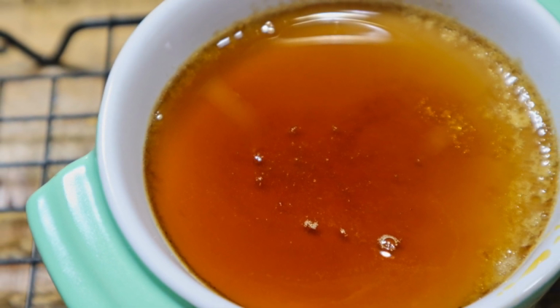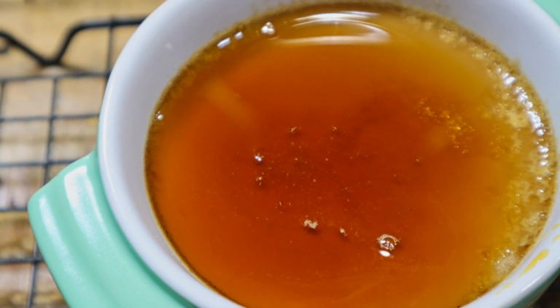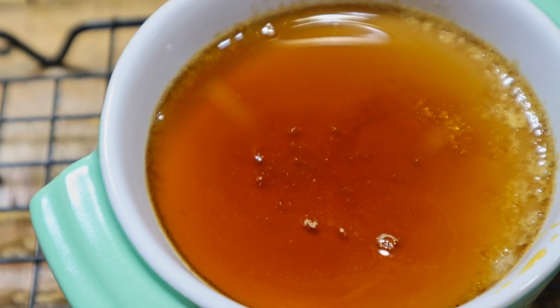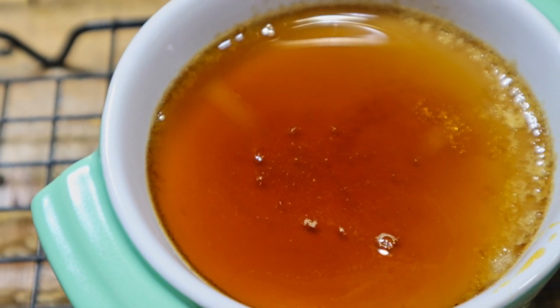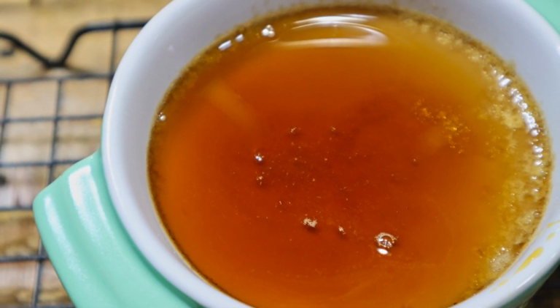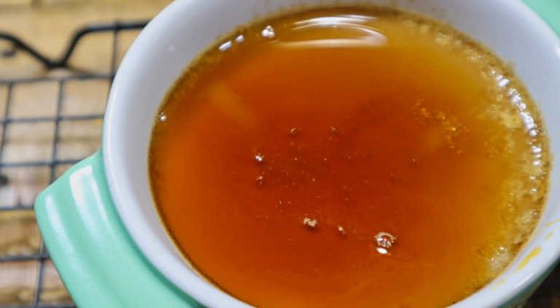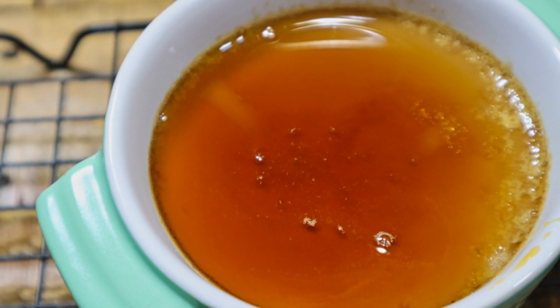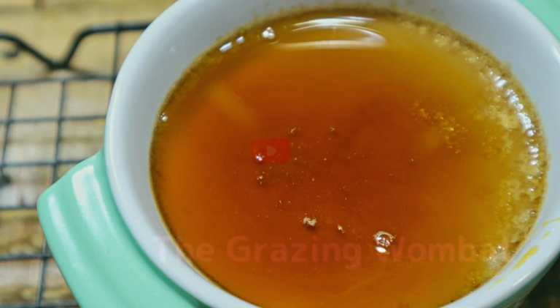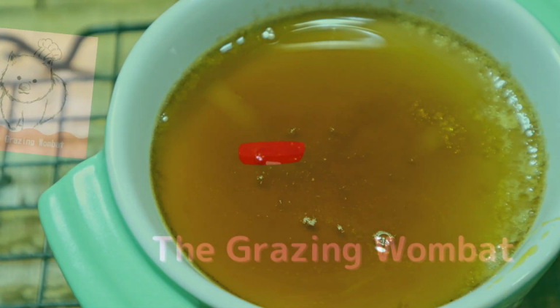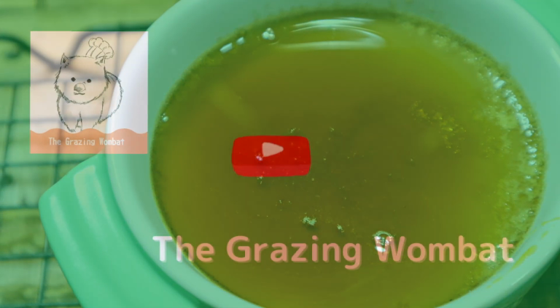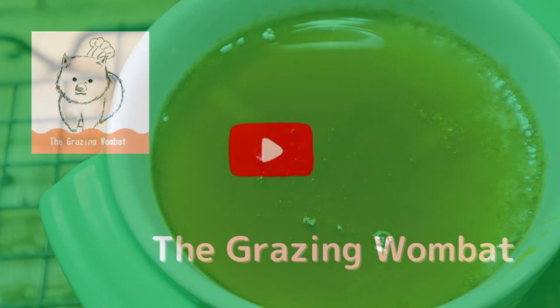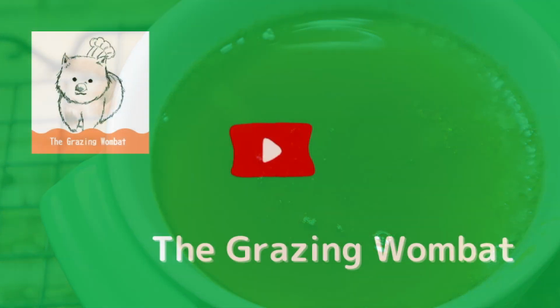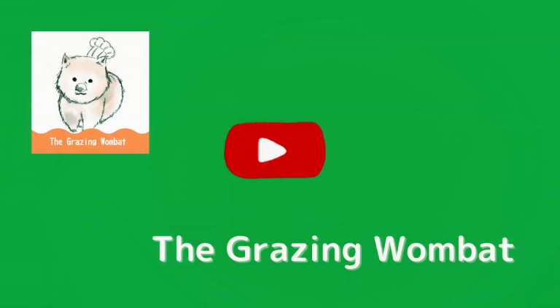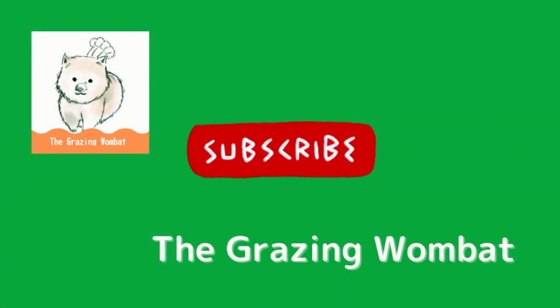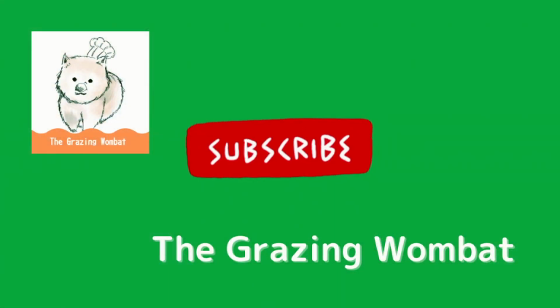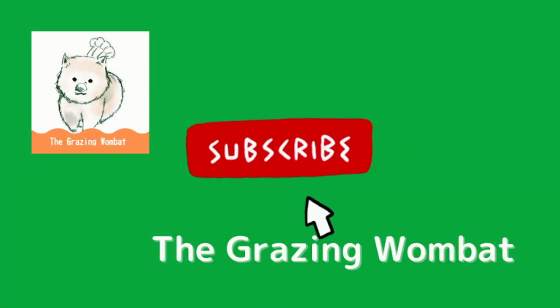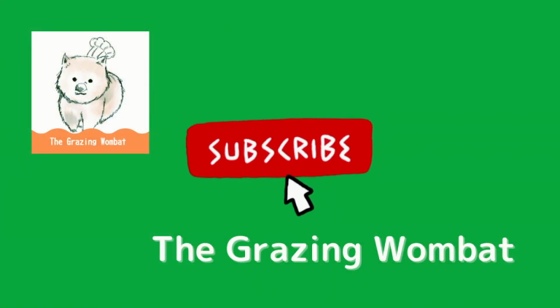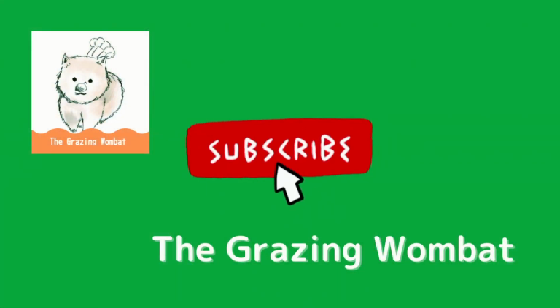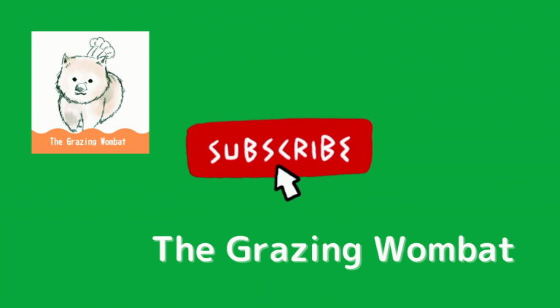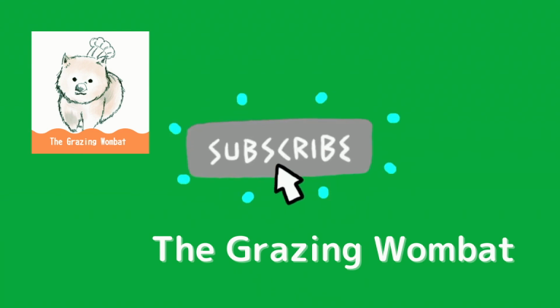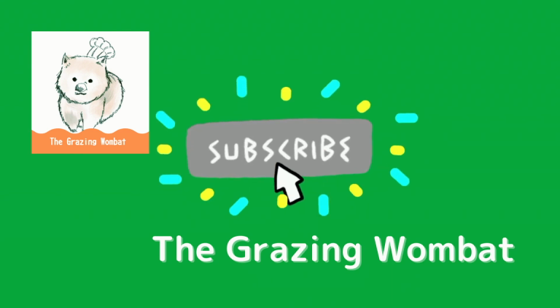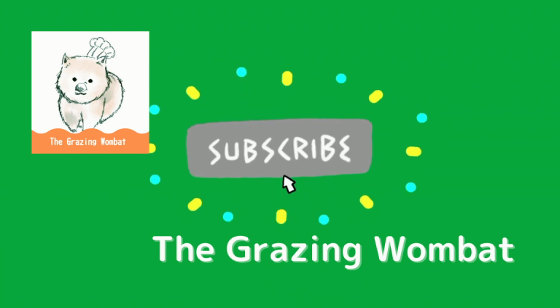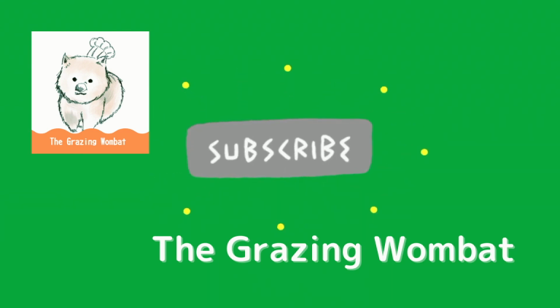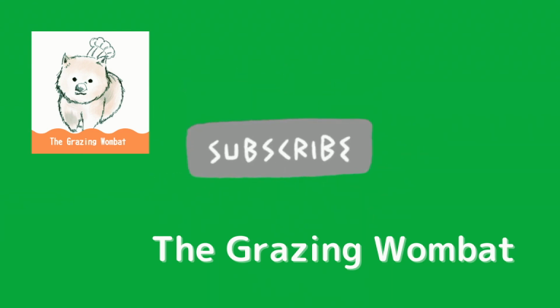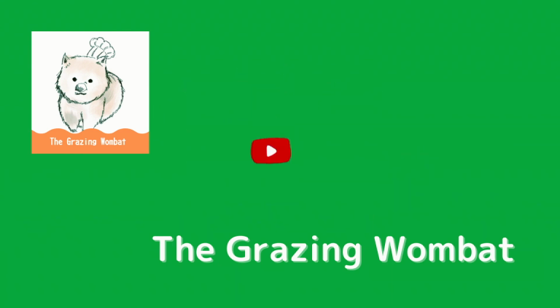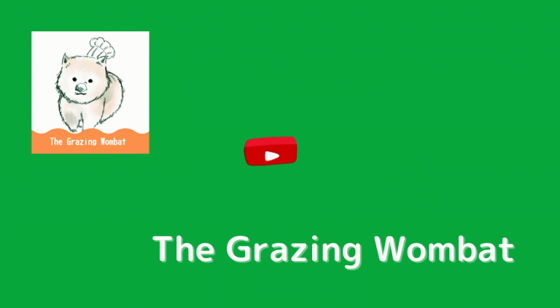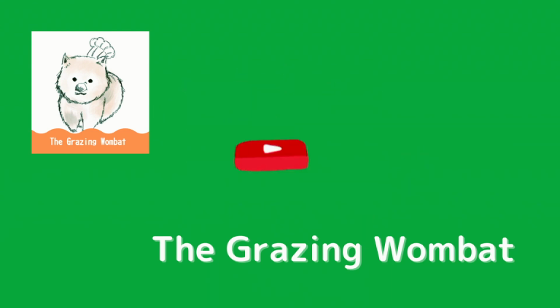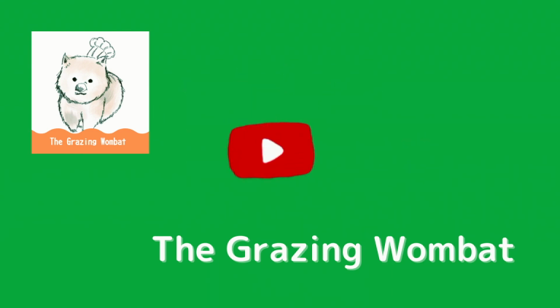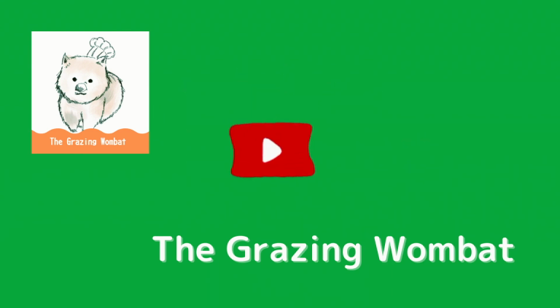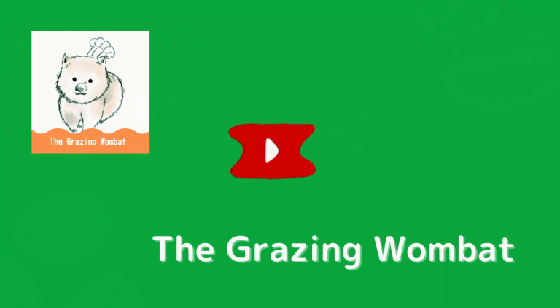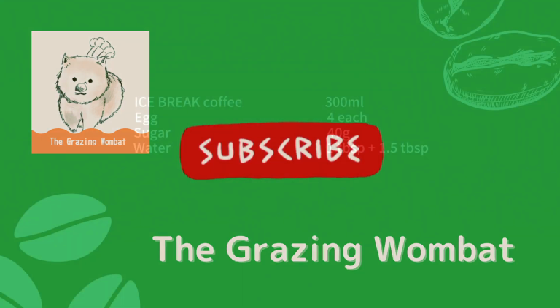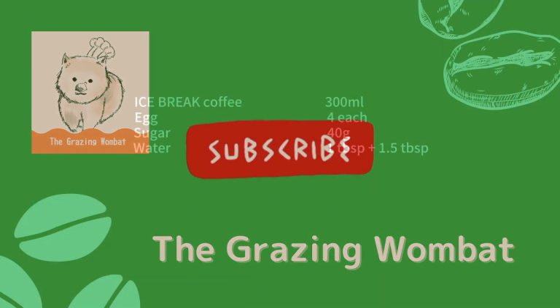After checking this video, please consider clicking like and subscribe. Thank you!